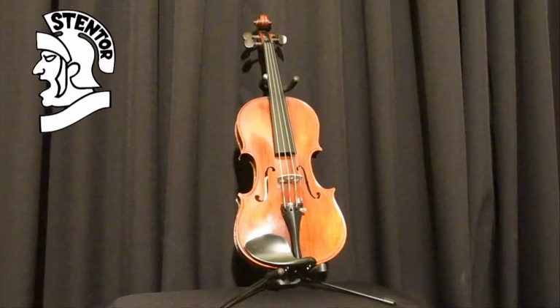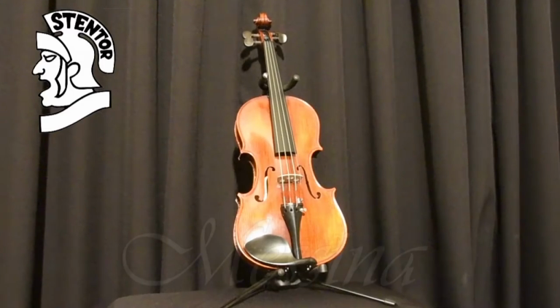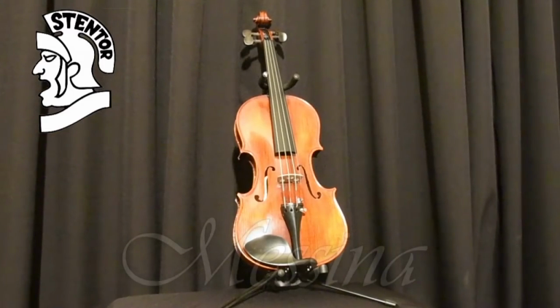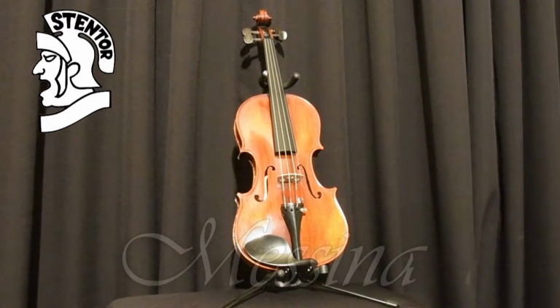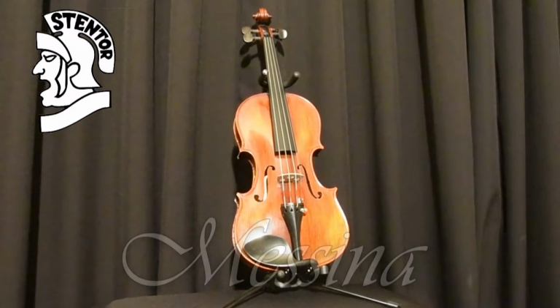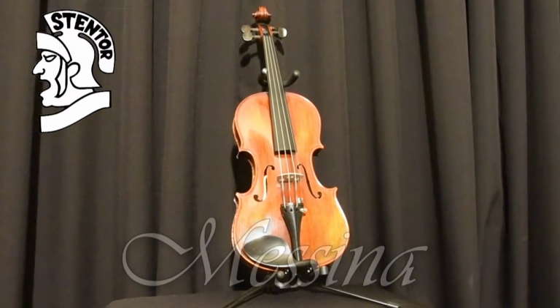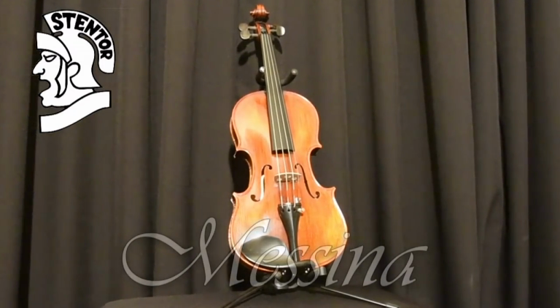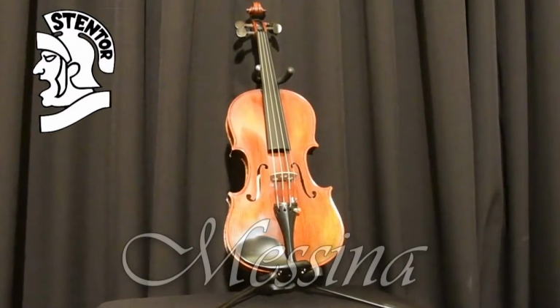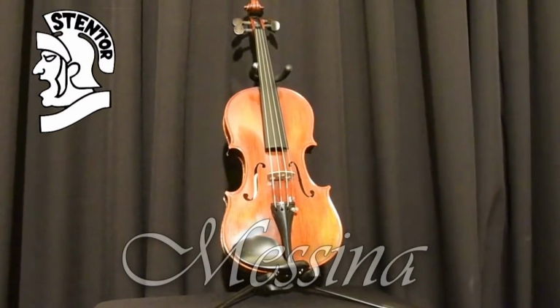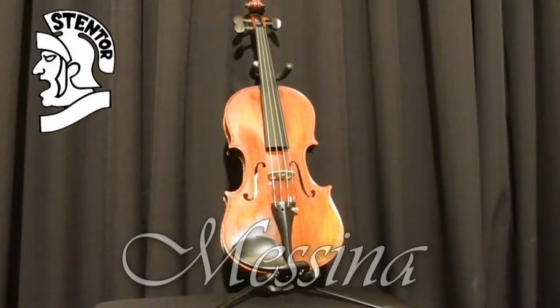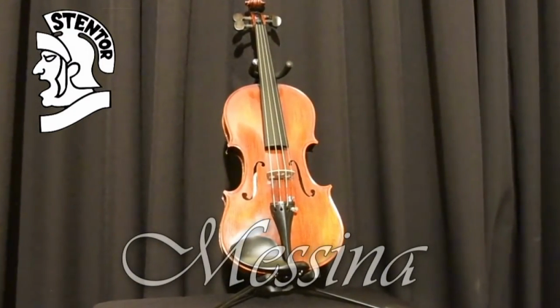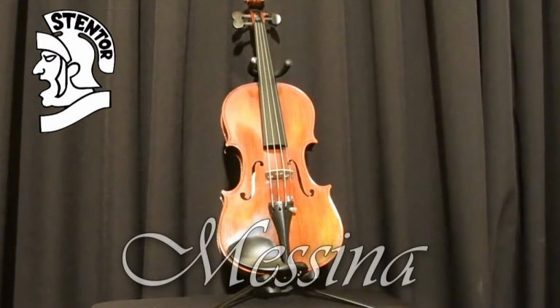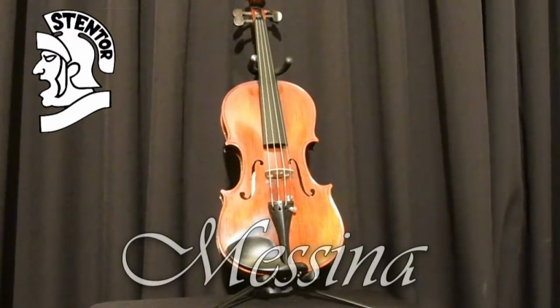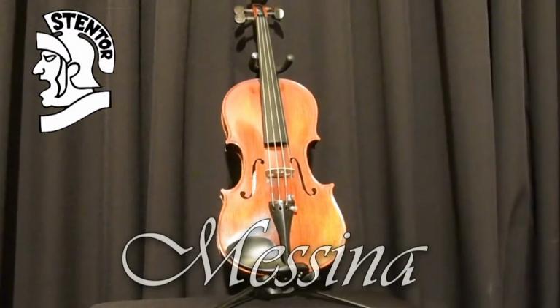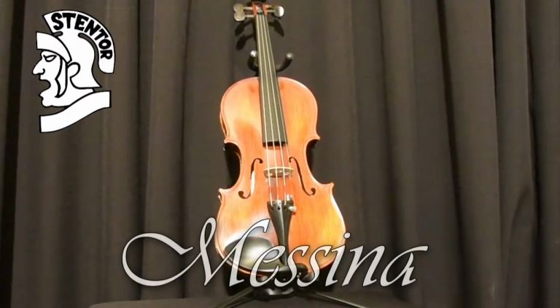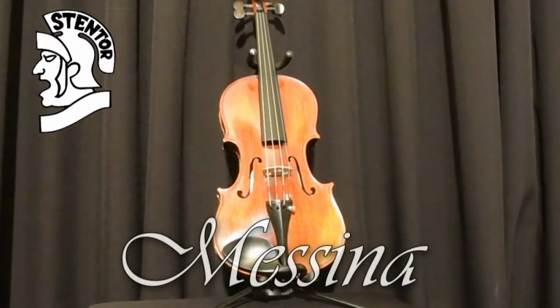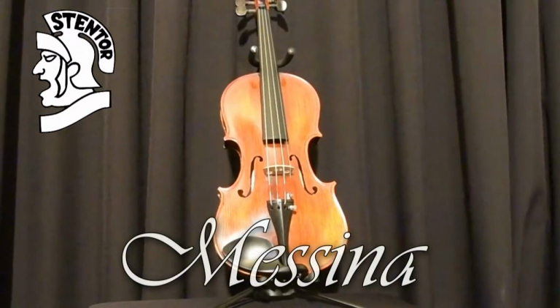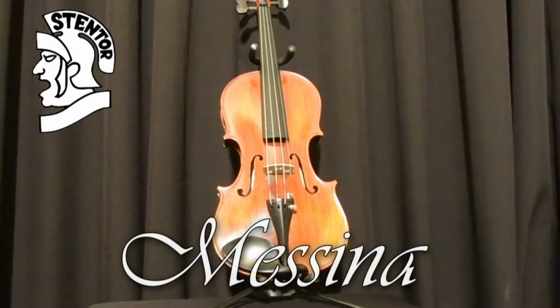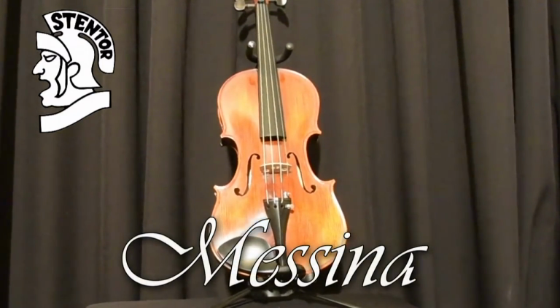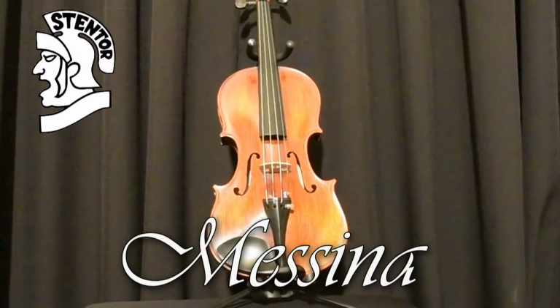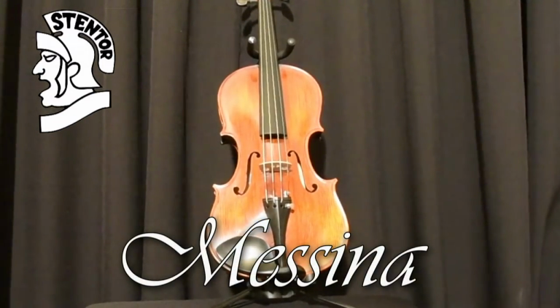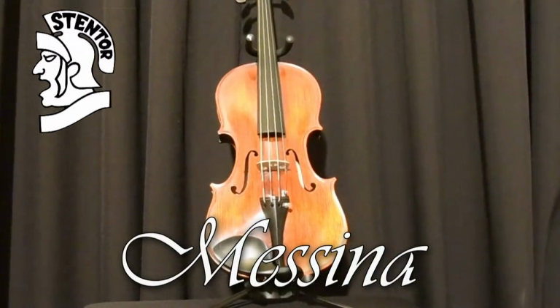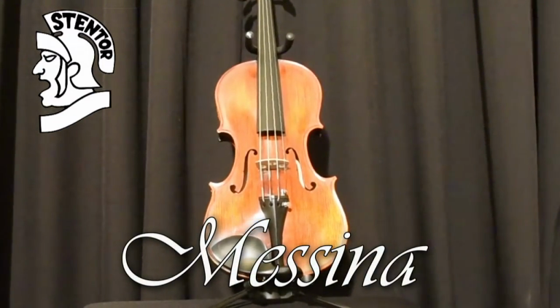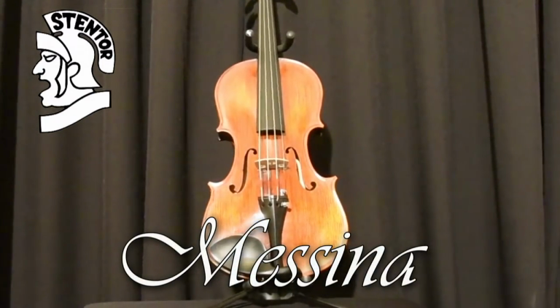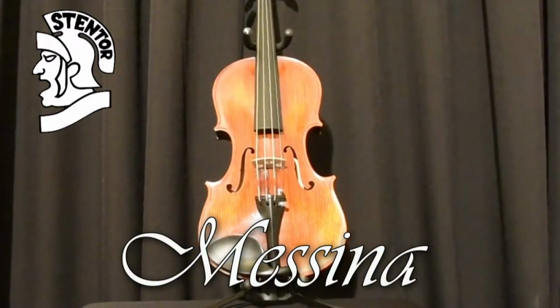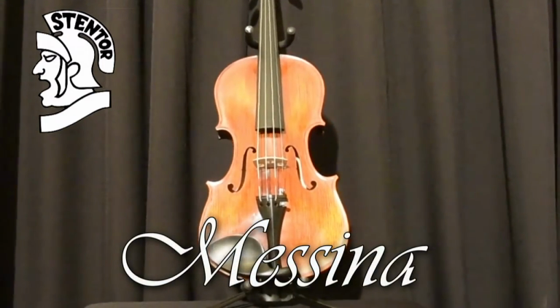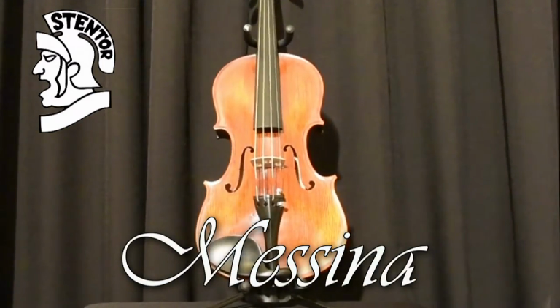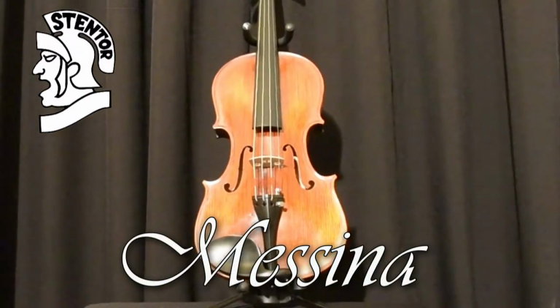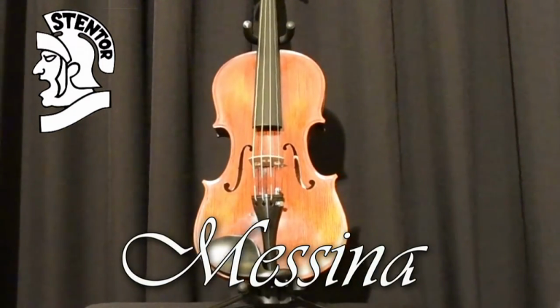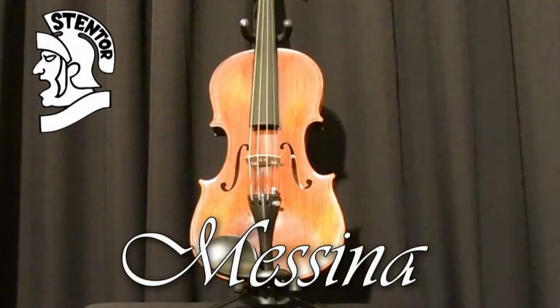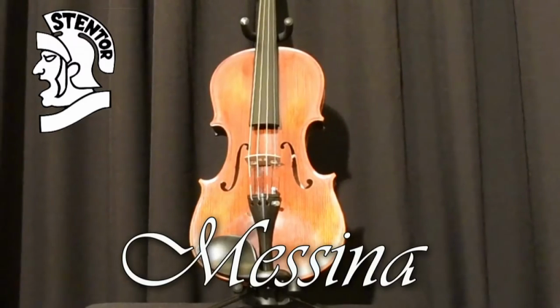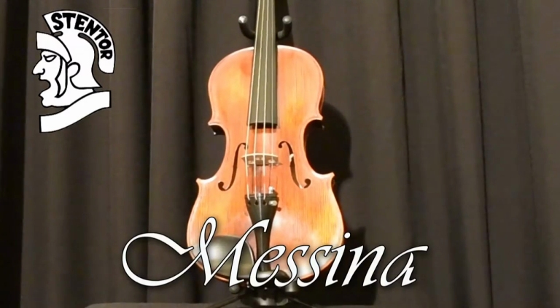Welcome to Music Direct's comparison of Stentor violins. Firstly, the Messina.